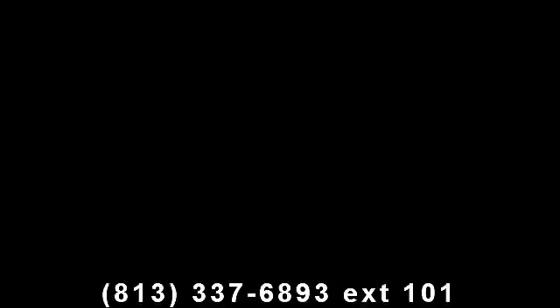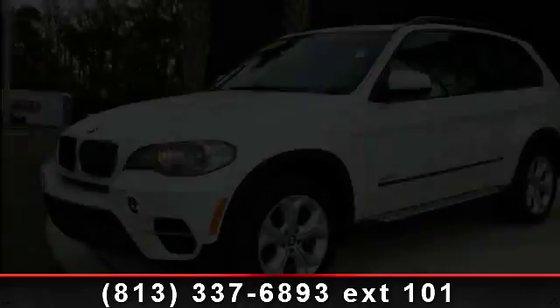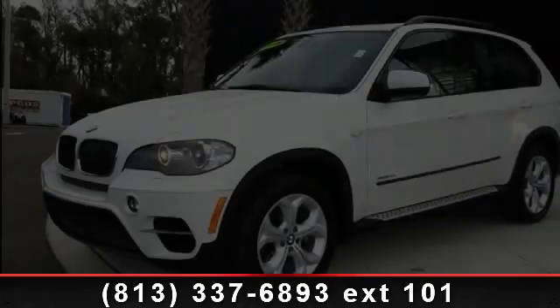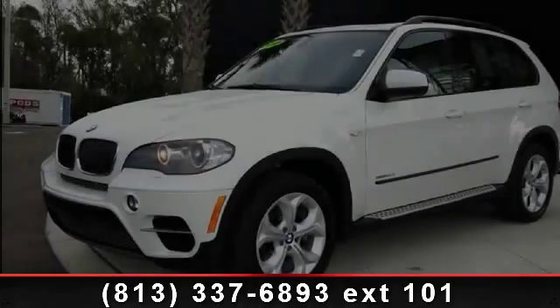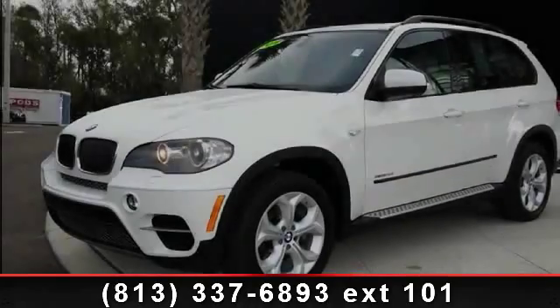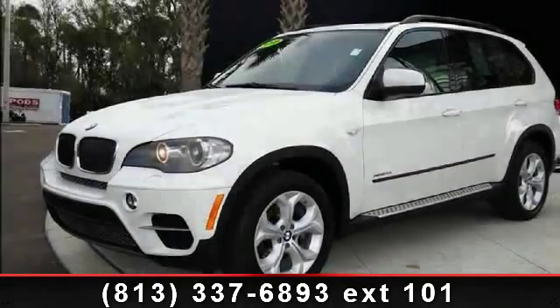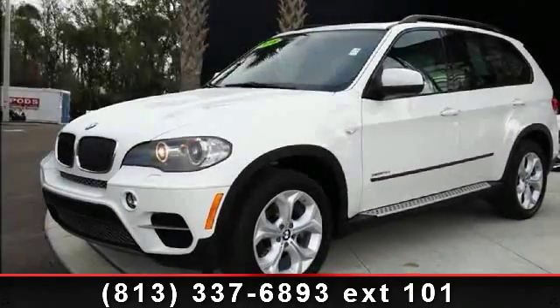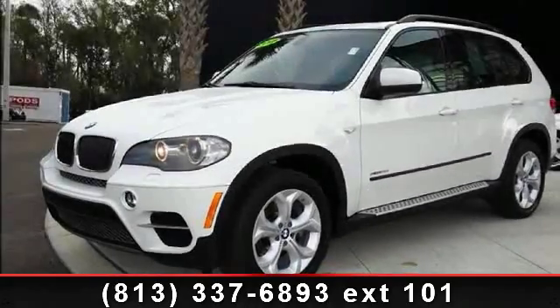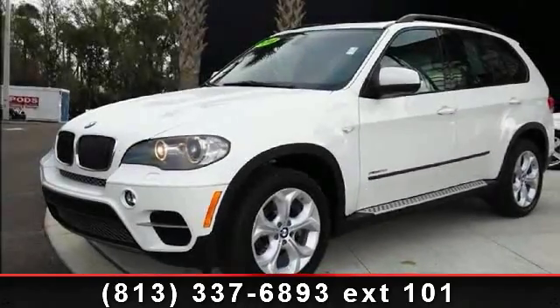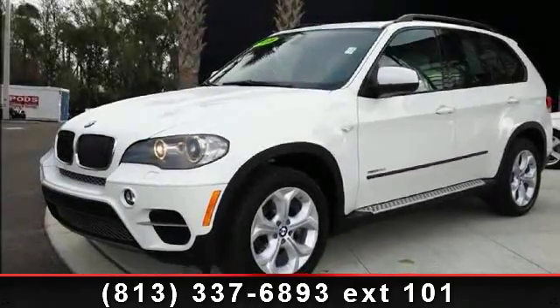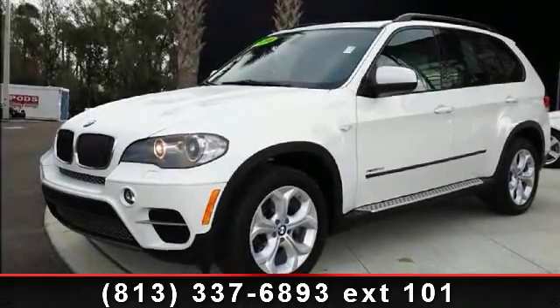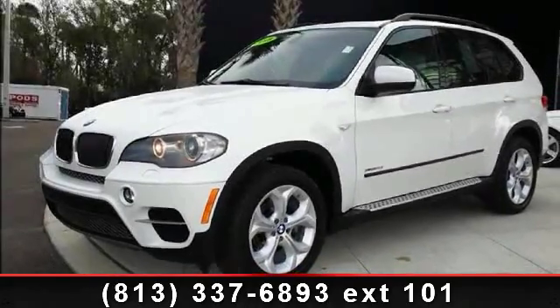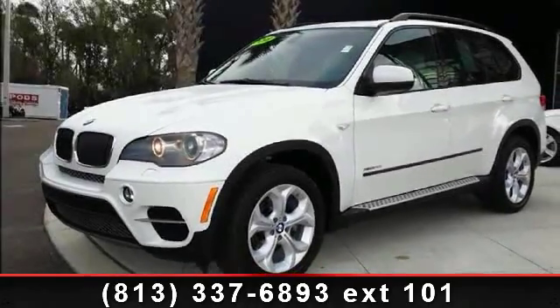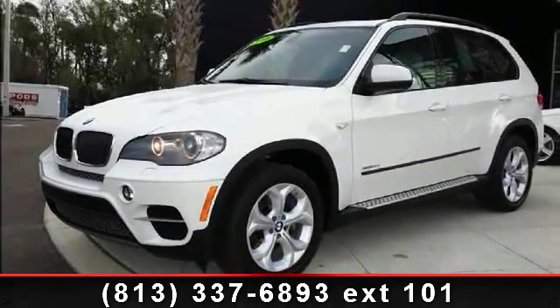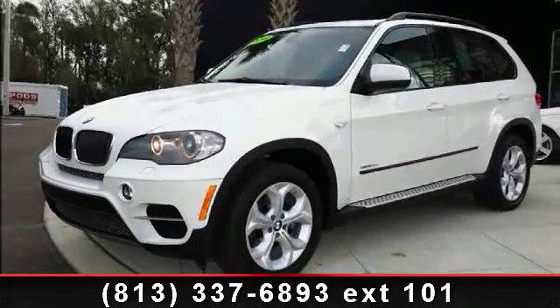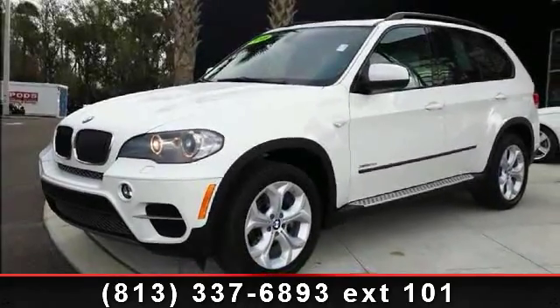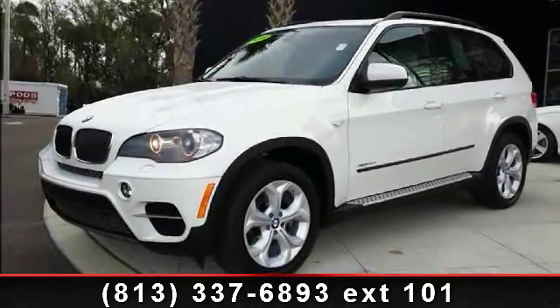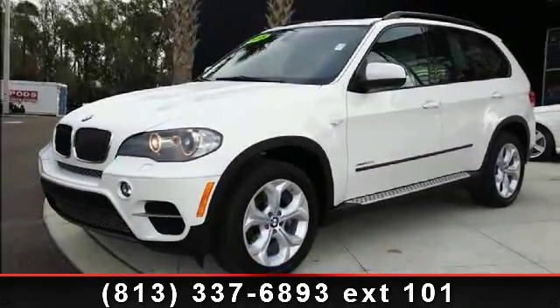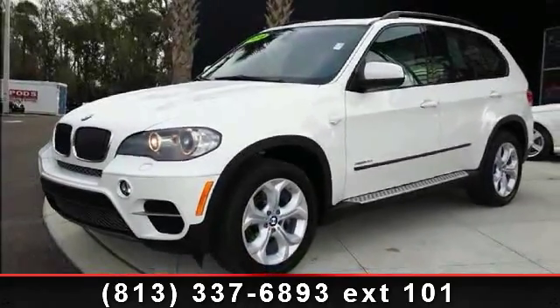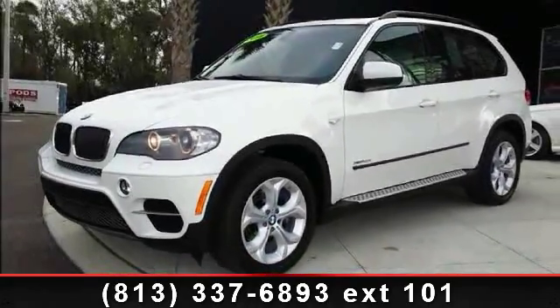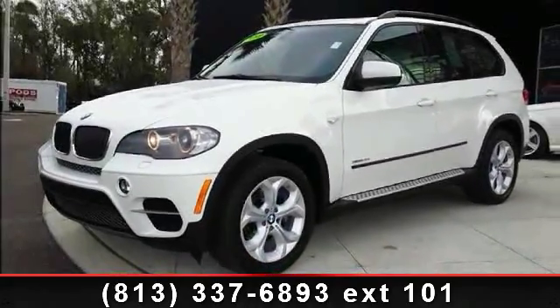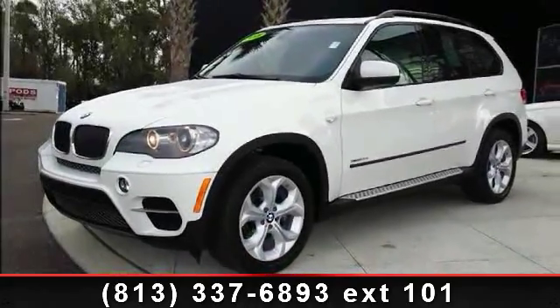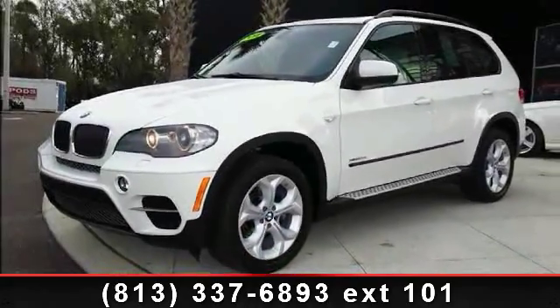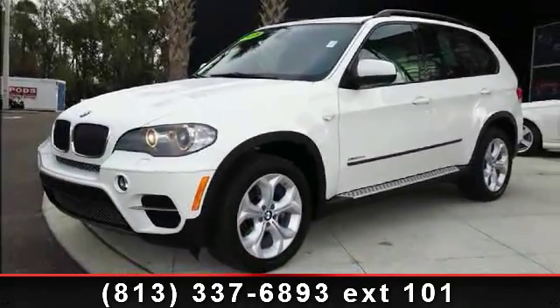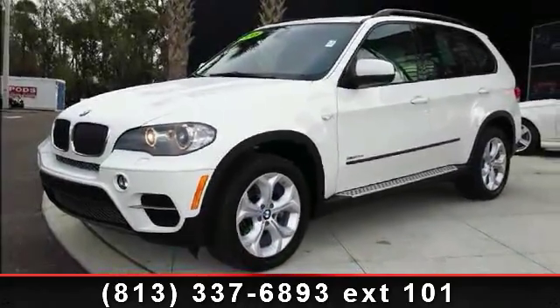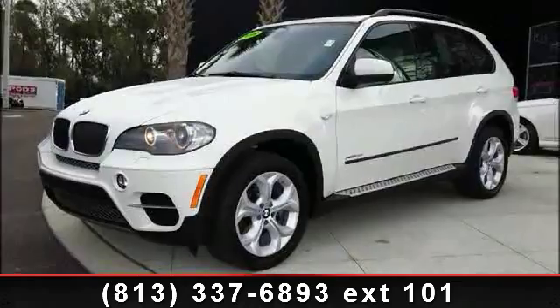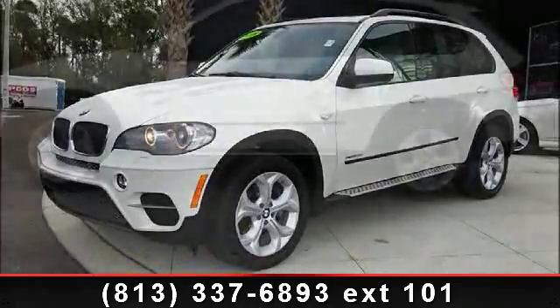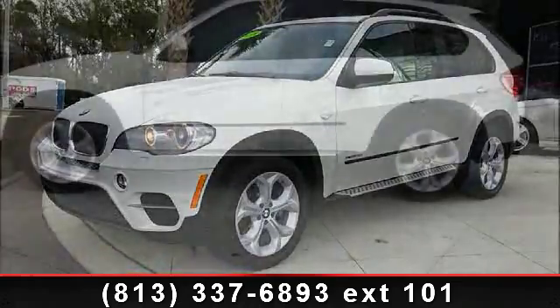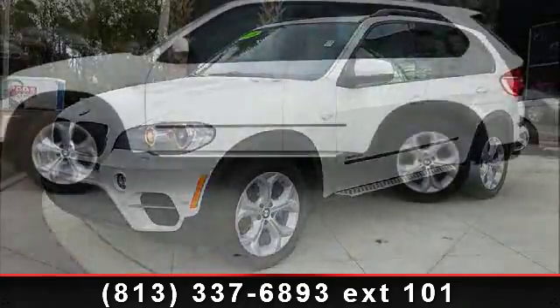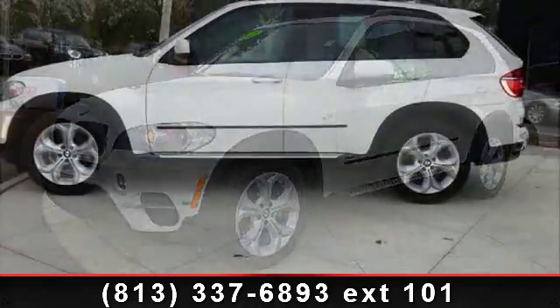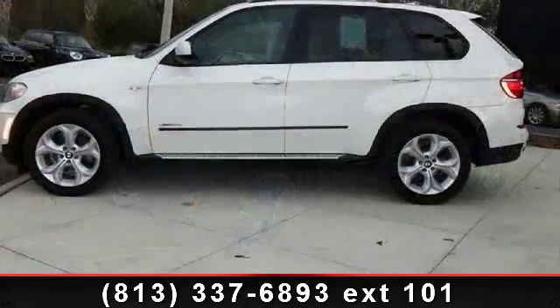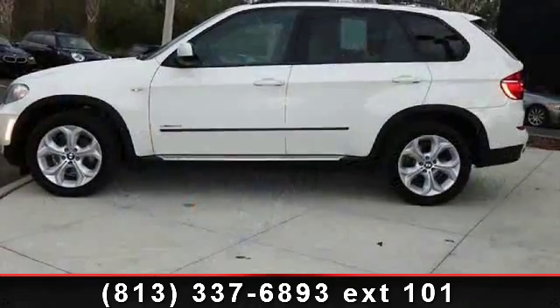Presenting the 2011 BMW 35i. Don't miss this great deal on a luxury vehicle.